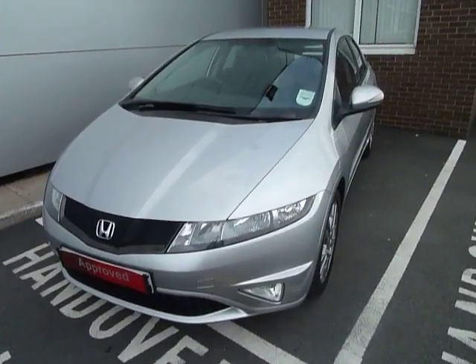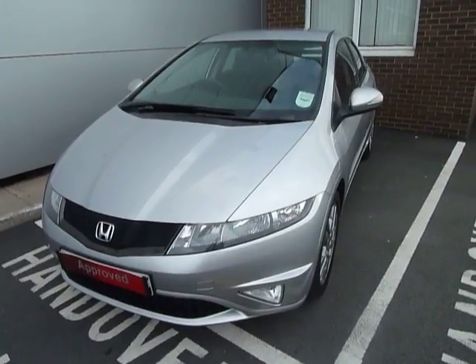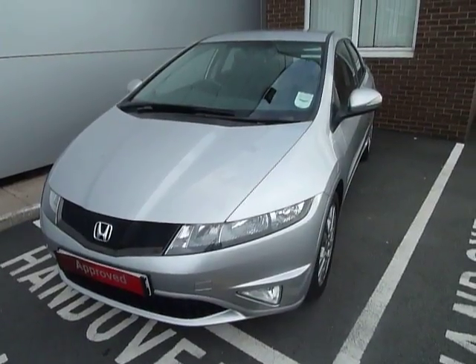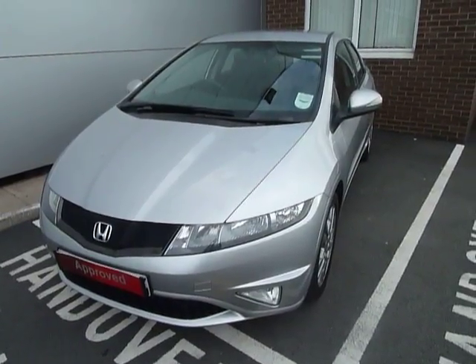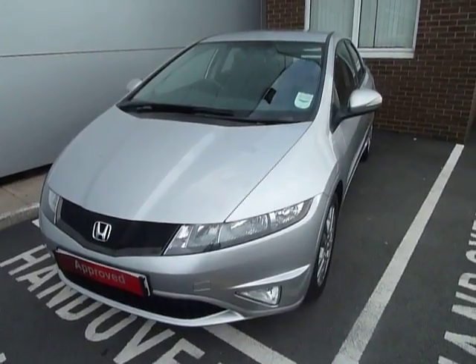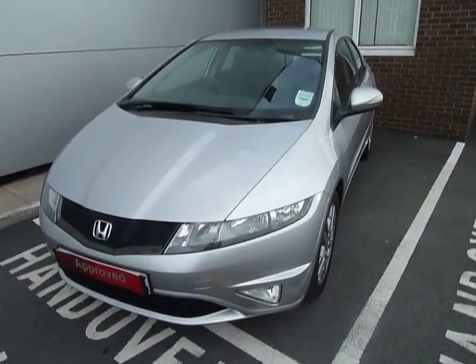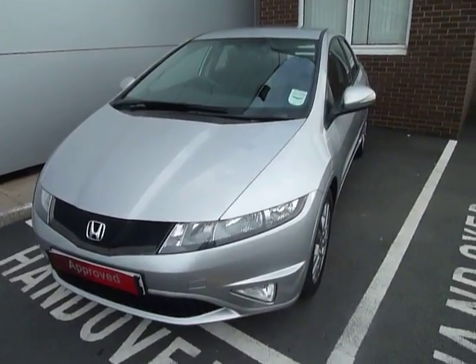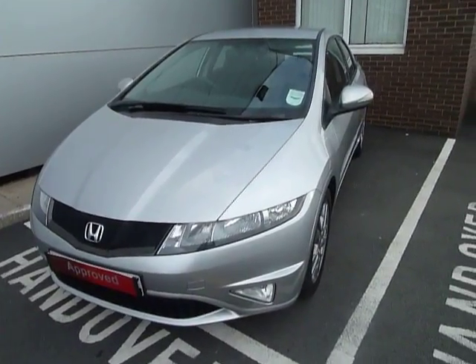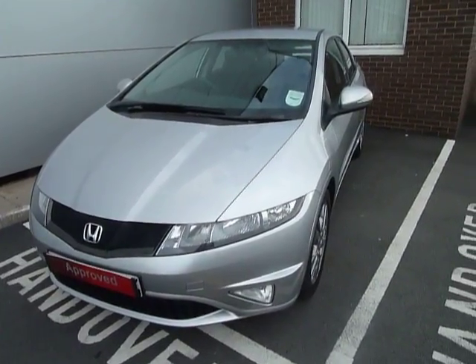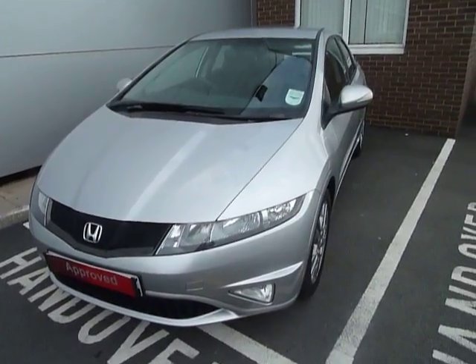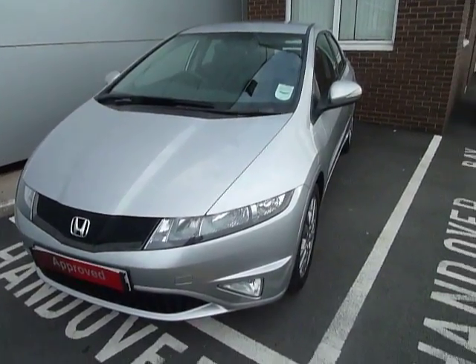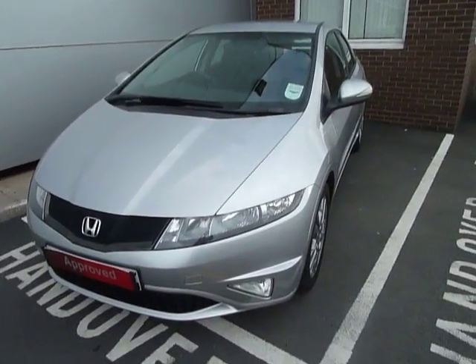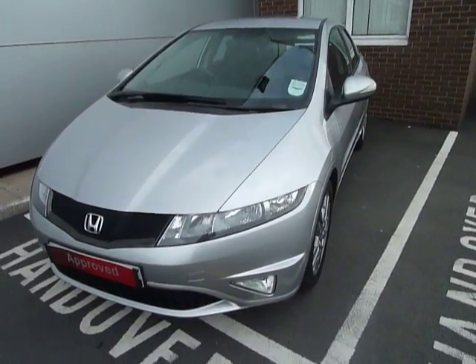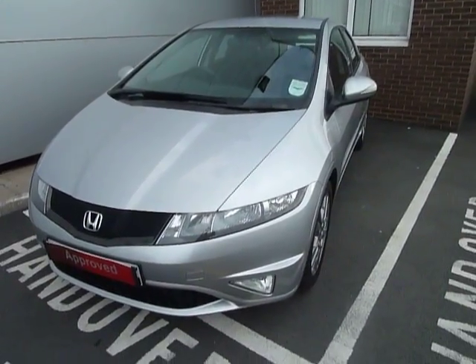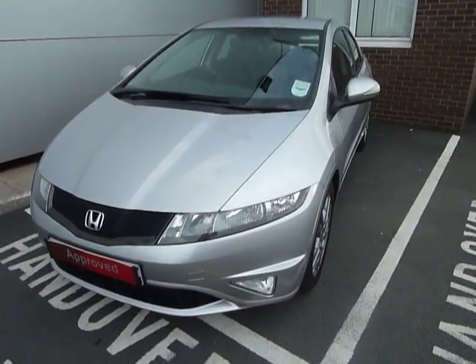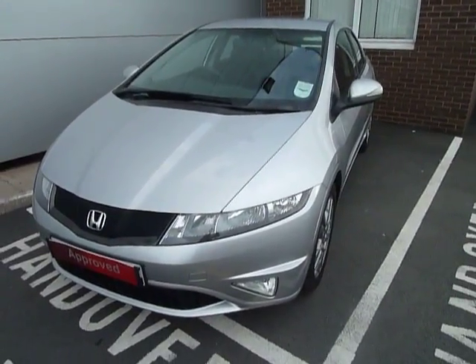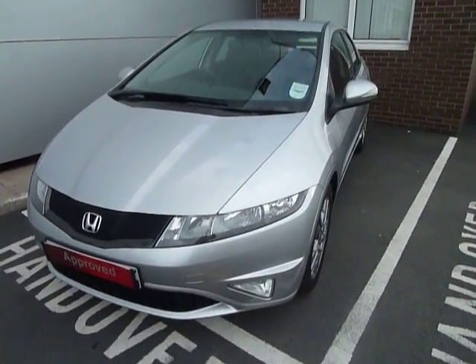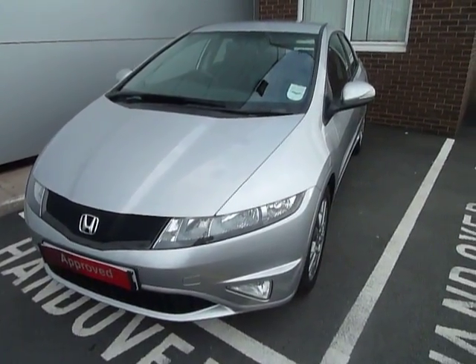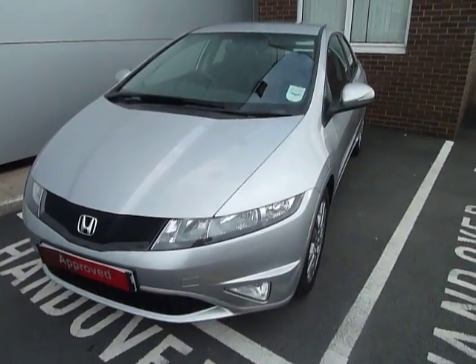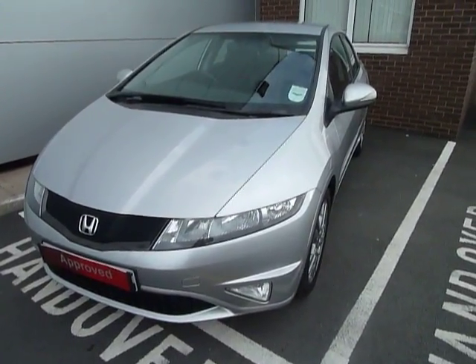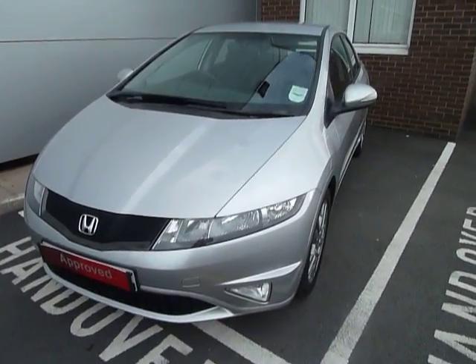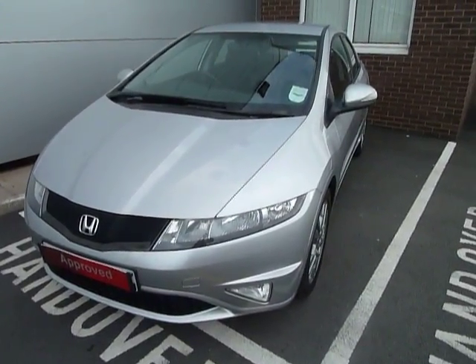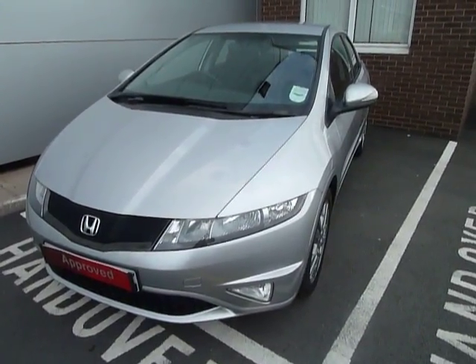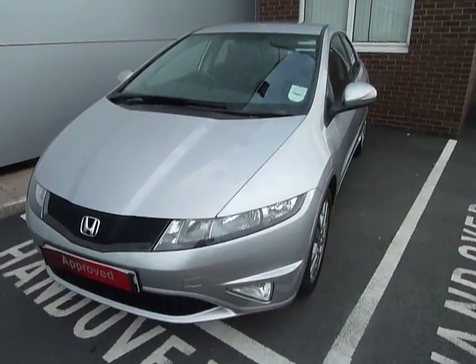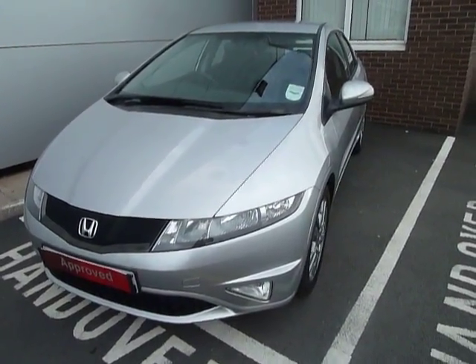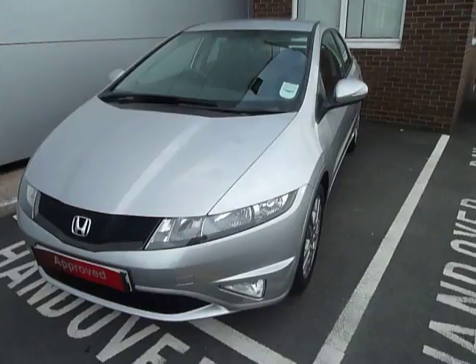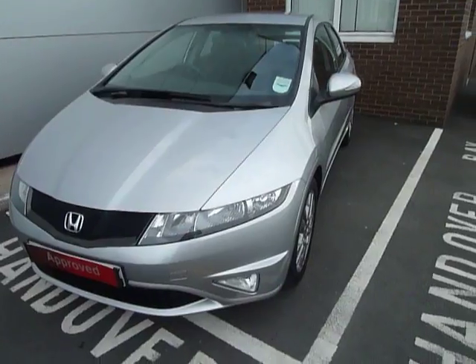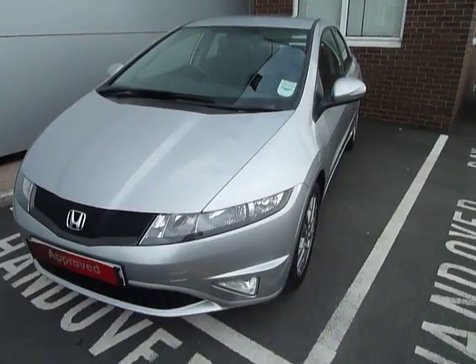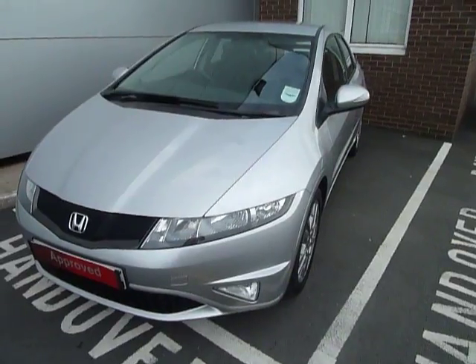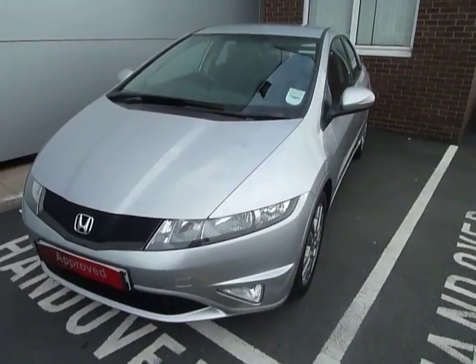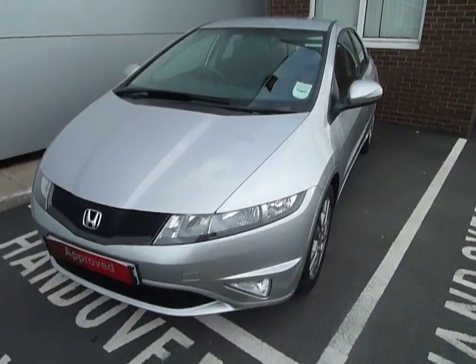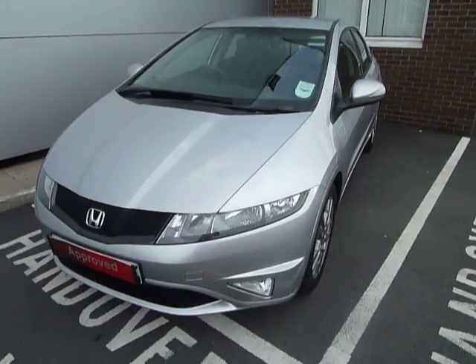Hi, welcome to JTU's Honda. My name is Andy. Today I'd like to show you this Honda Civic 1.8 SI.